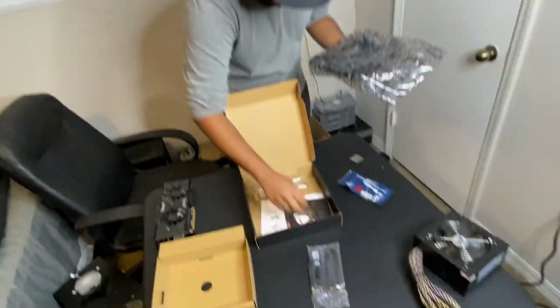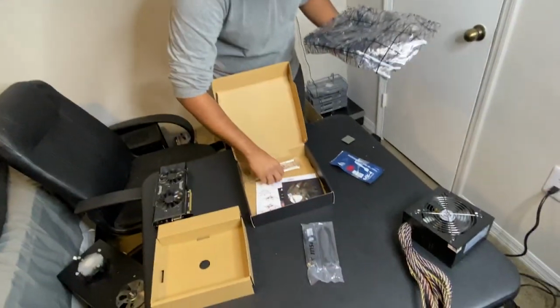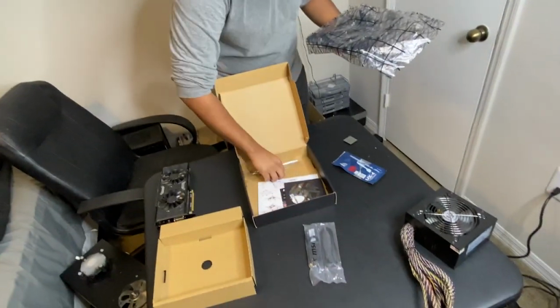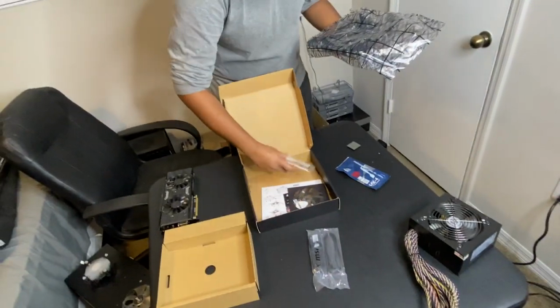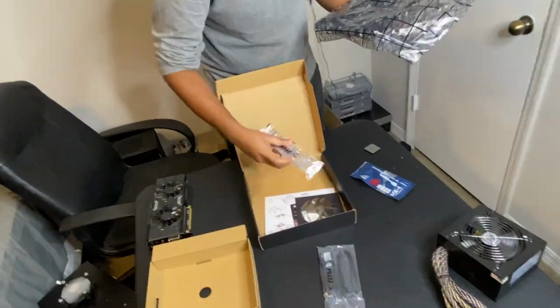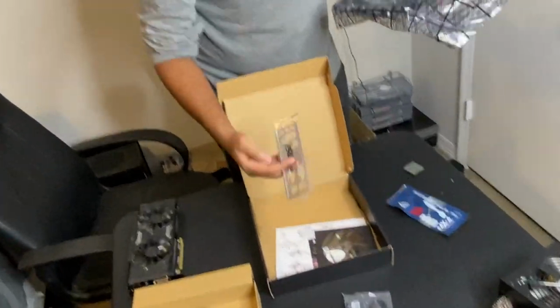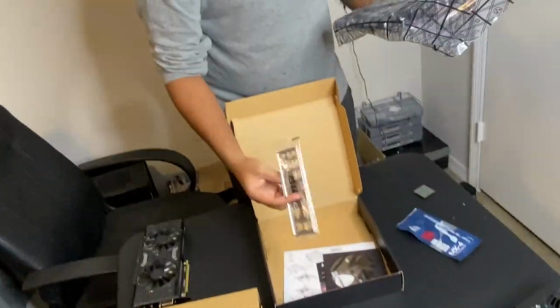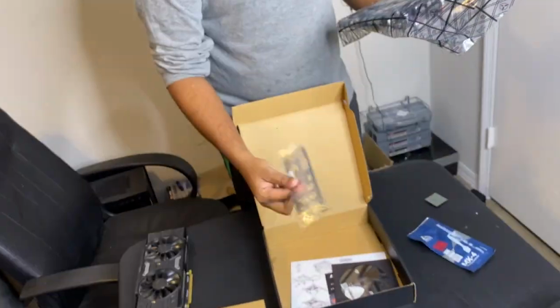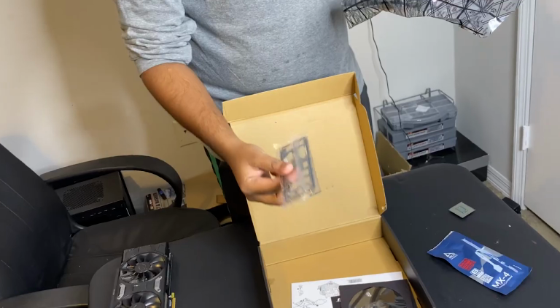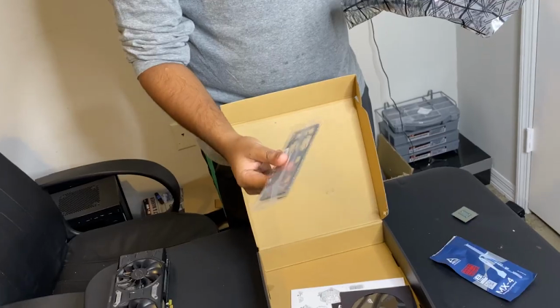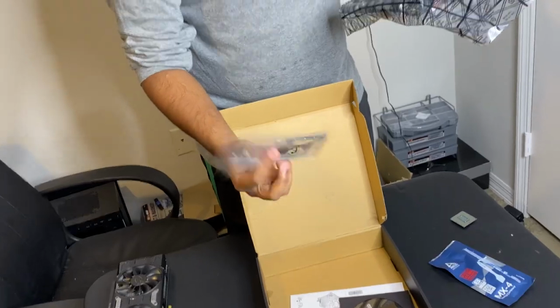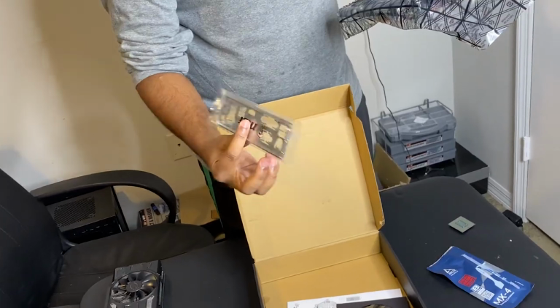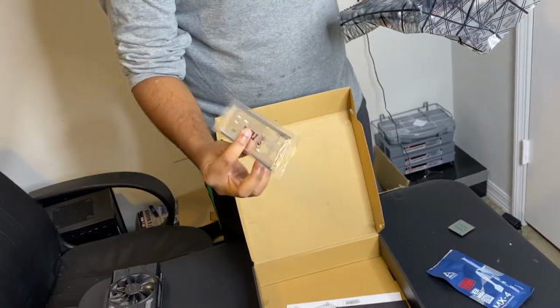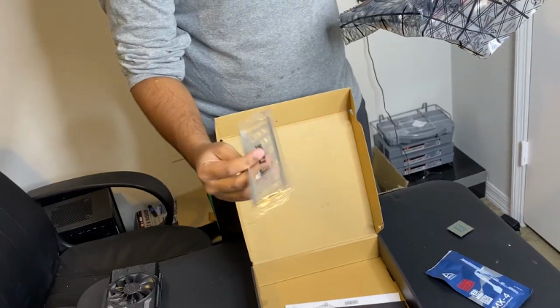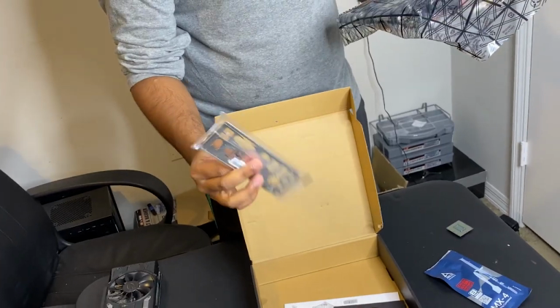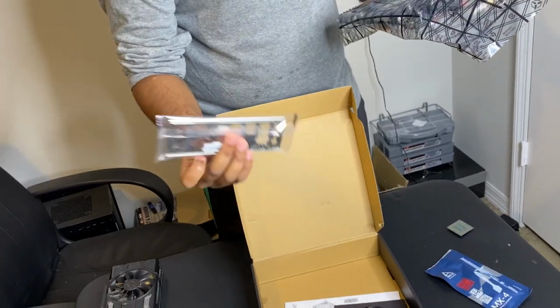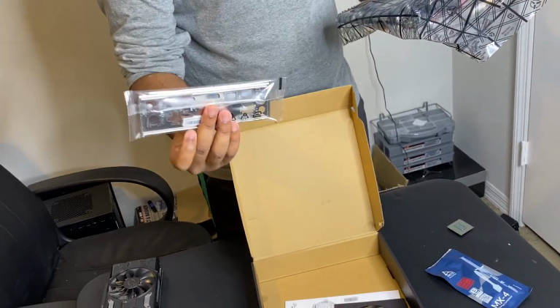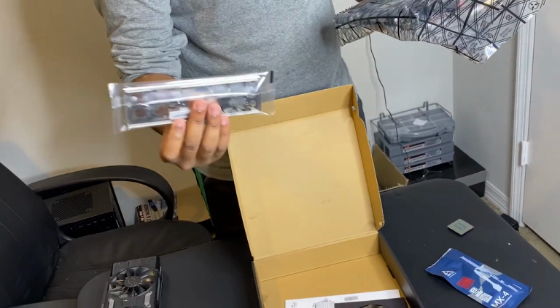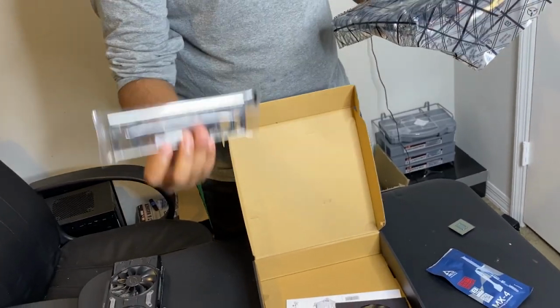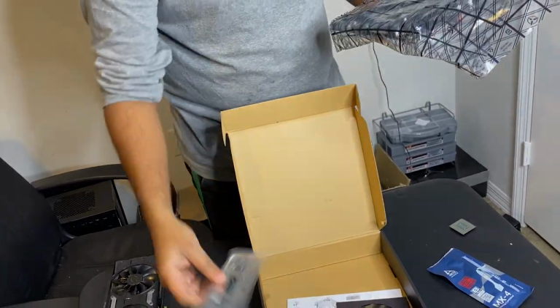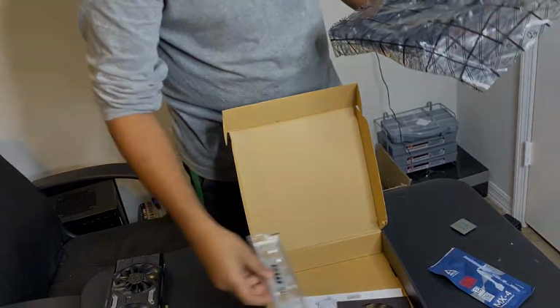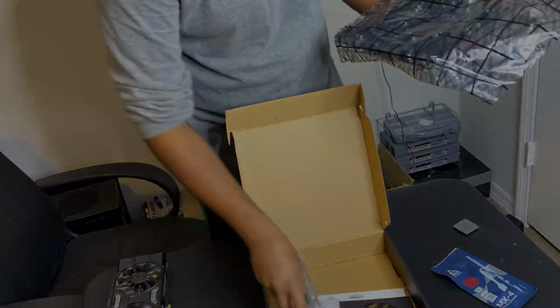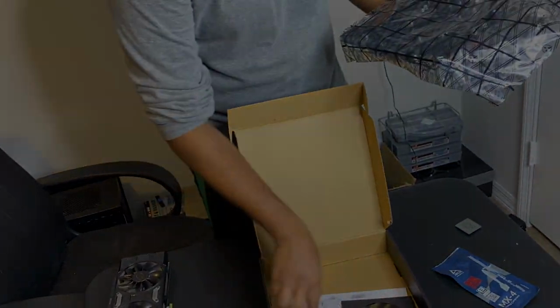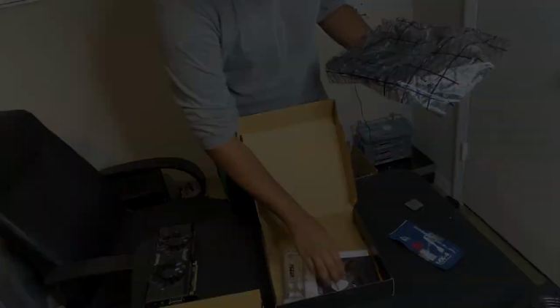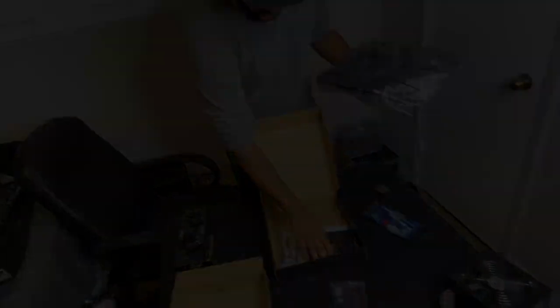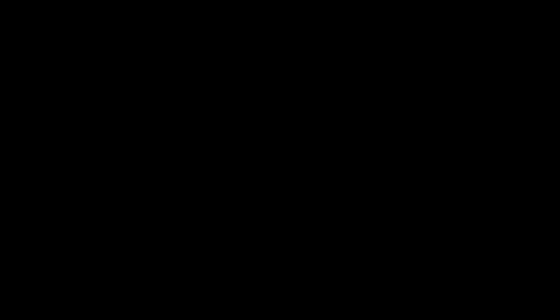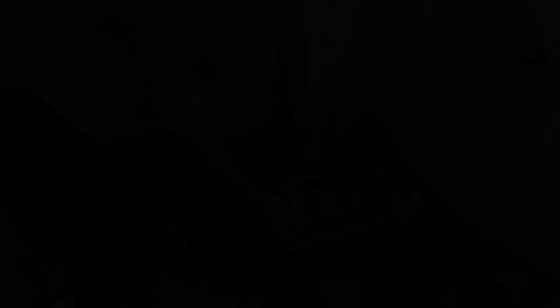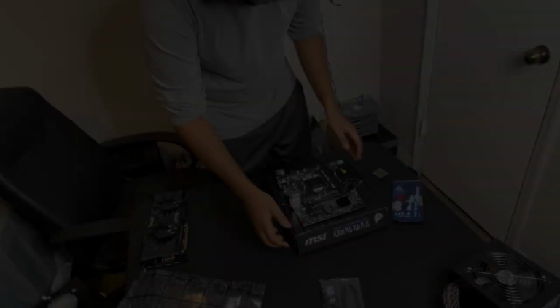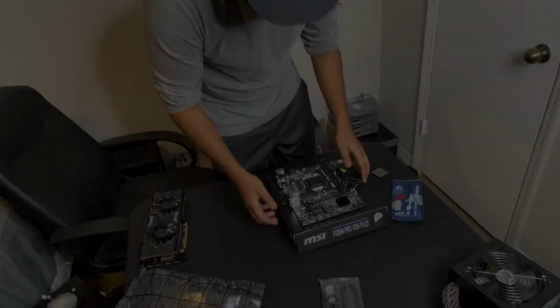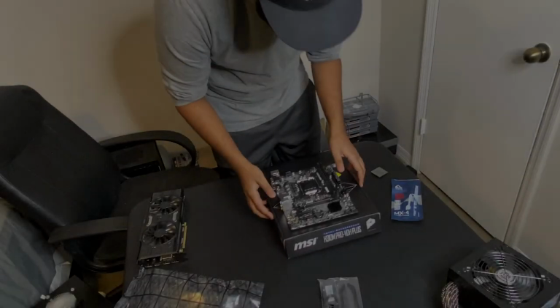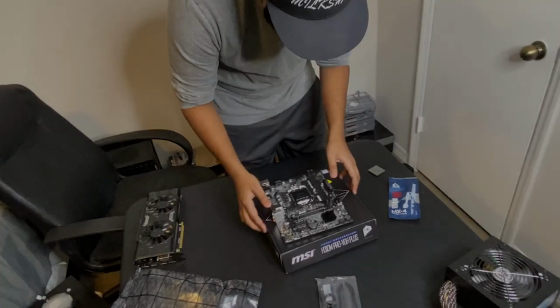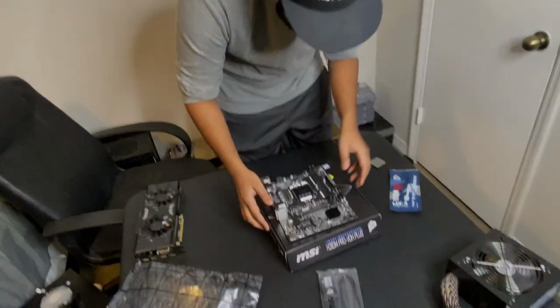We also have the IO shield that goes into the case.